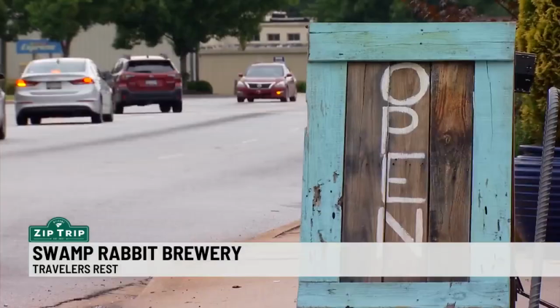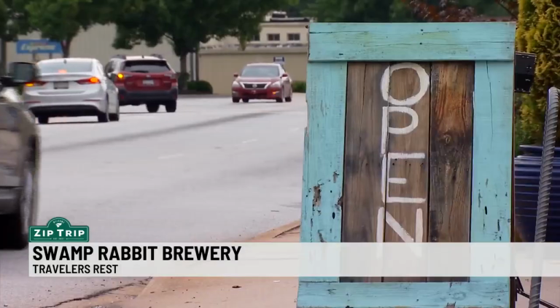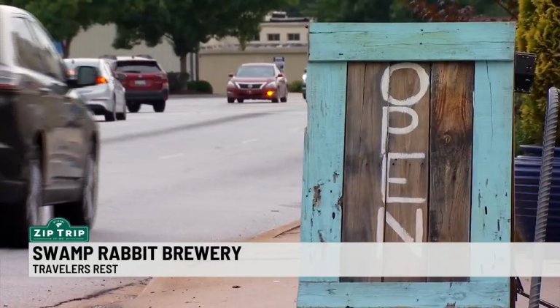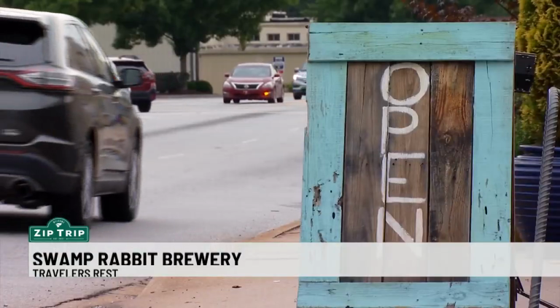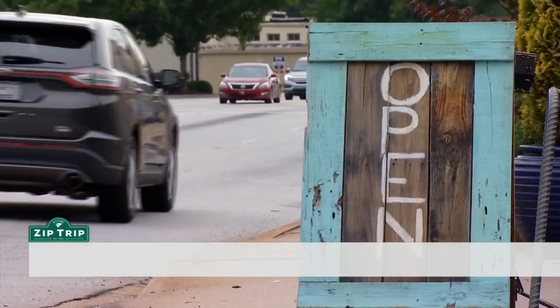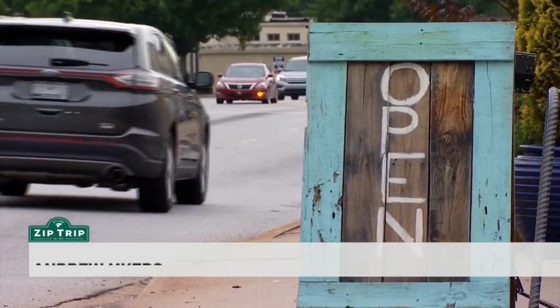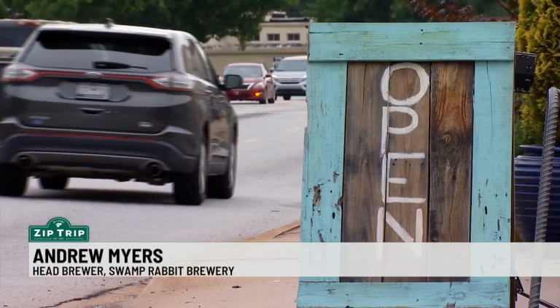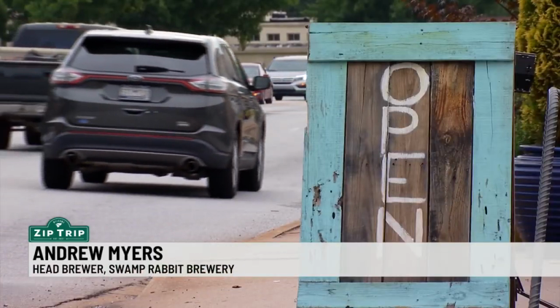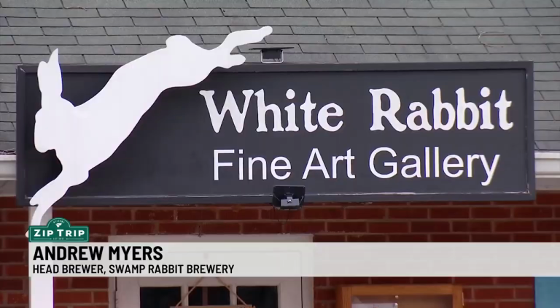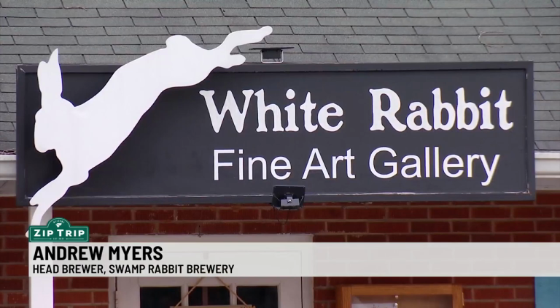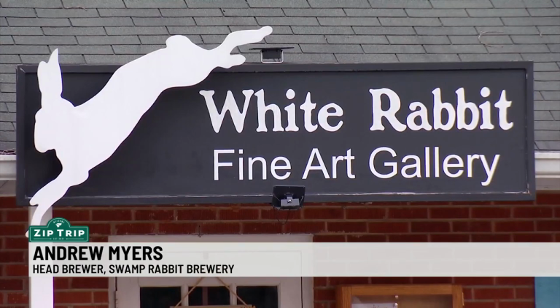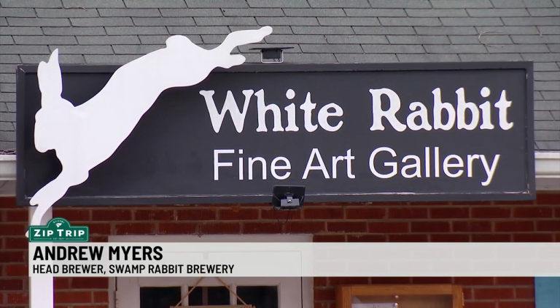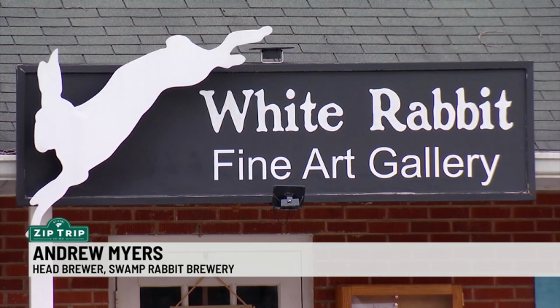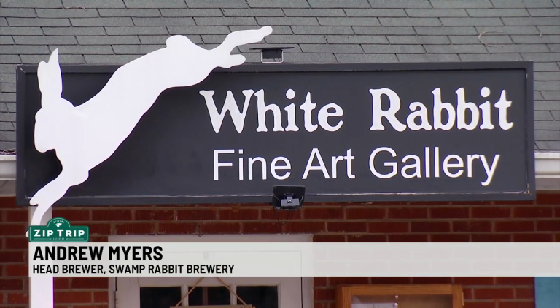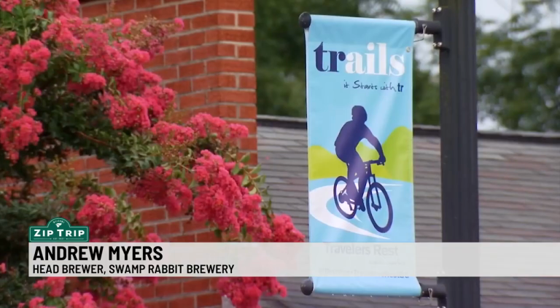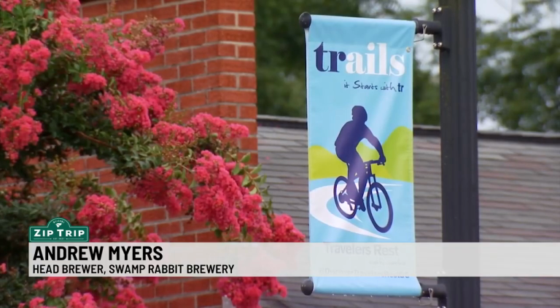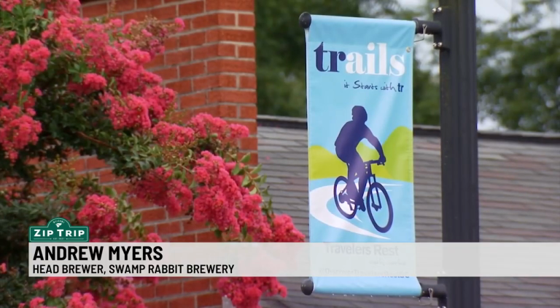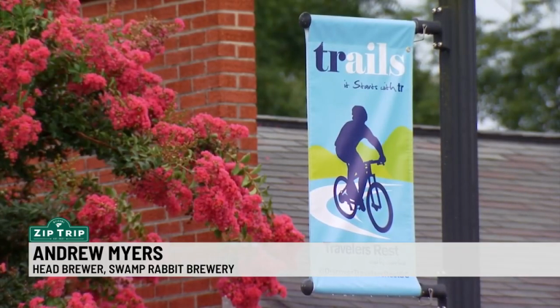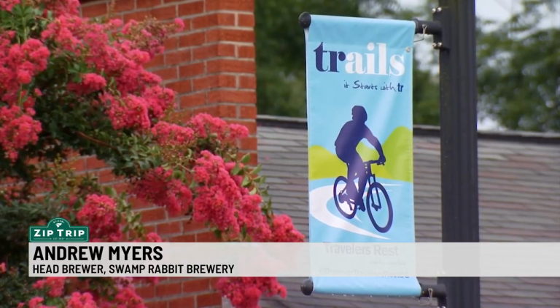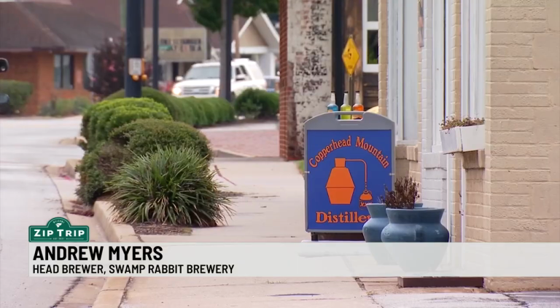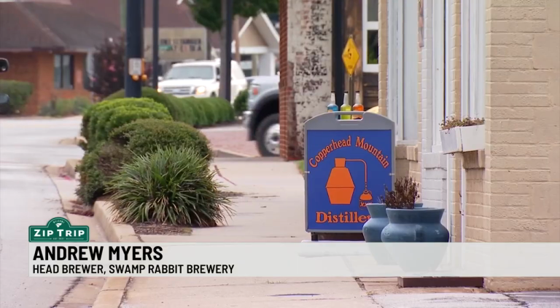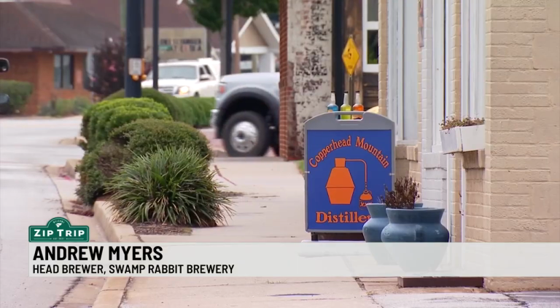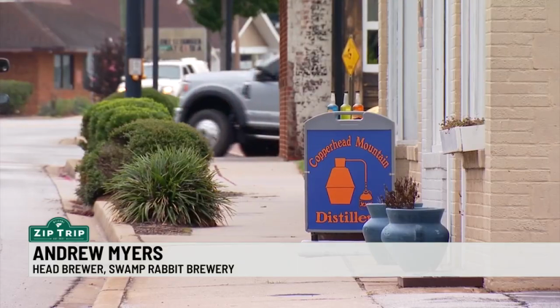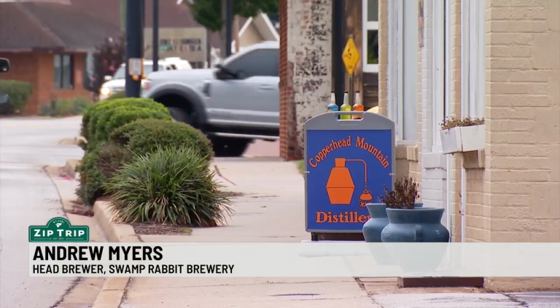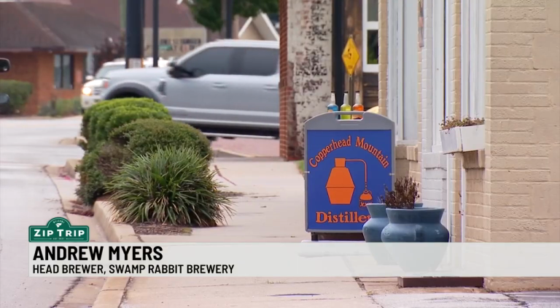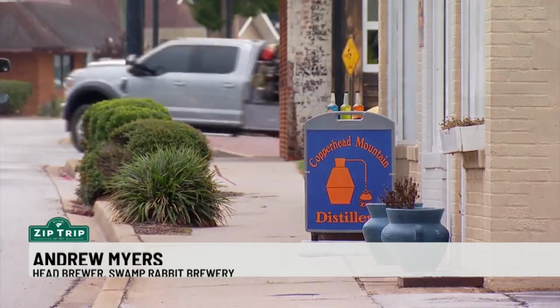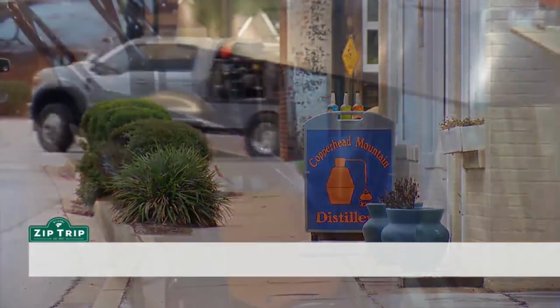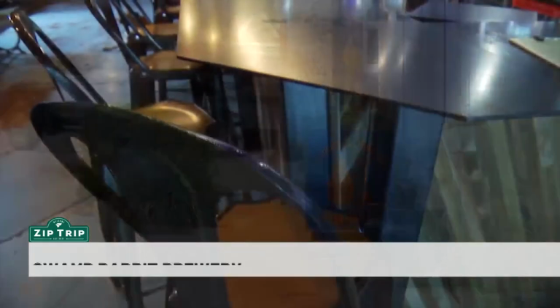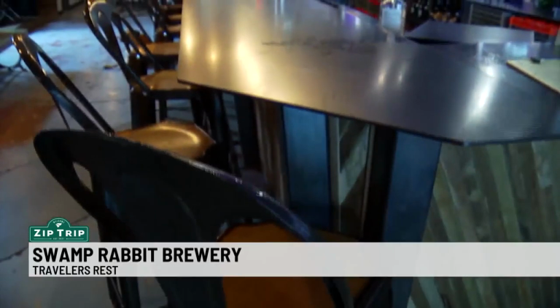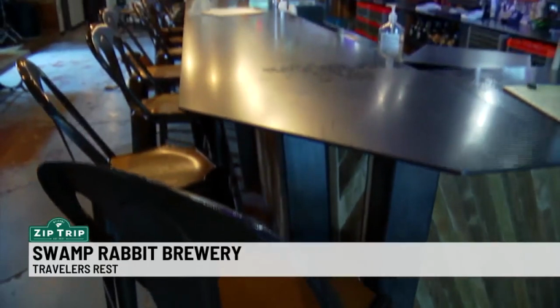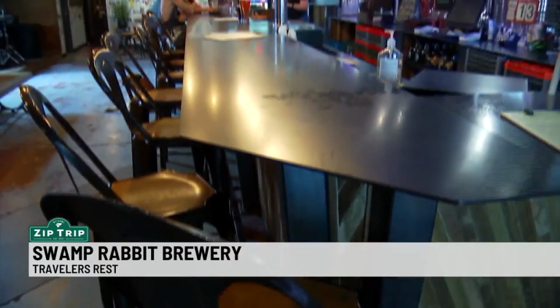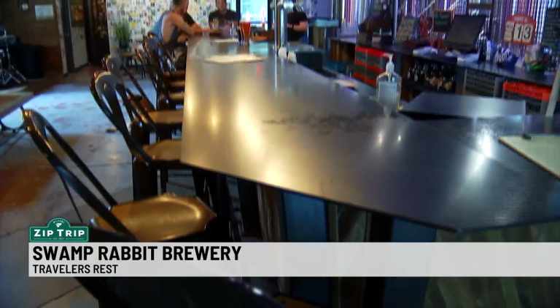When we opened, there weren't a lot of businesses here in town, and now, as you can see, there are tons of local businesses. It's a family business.